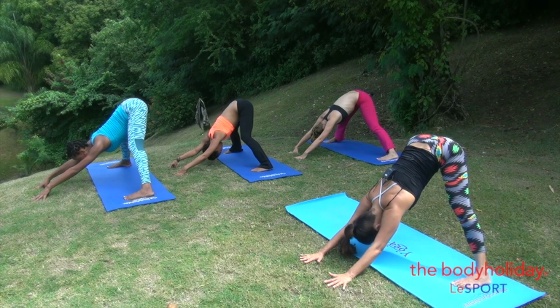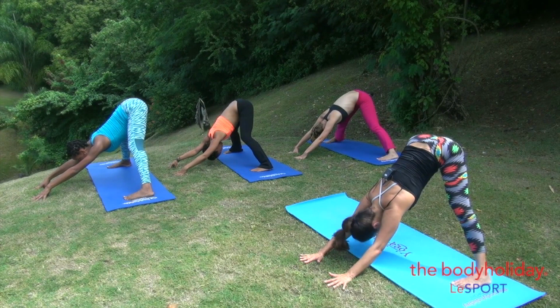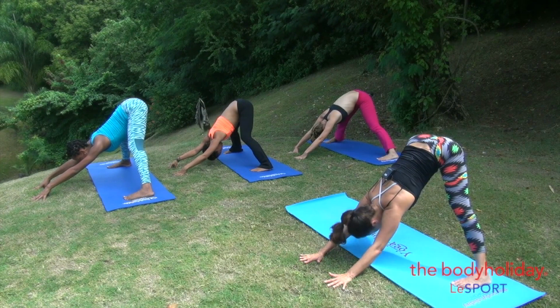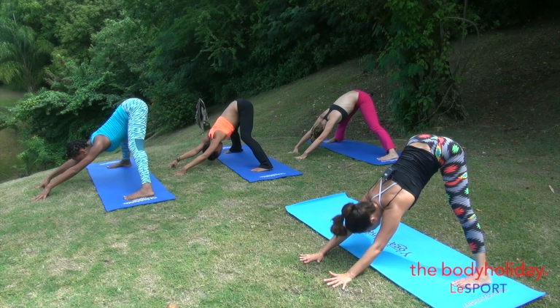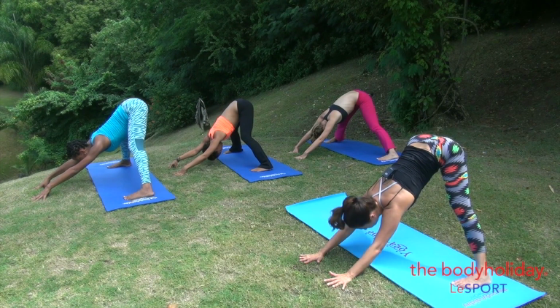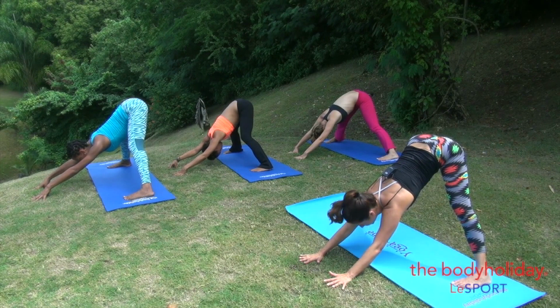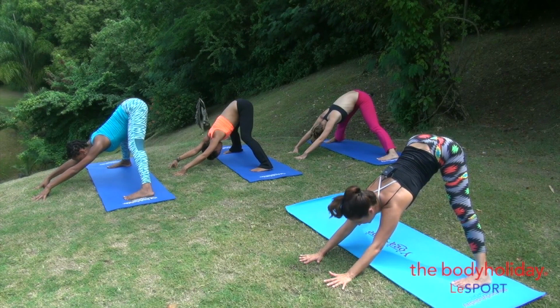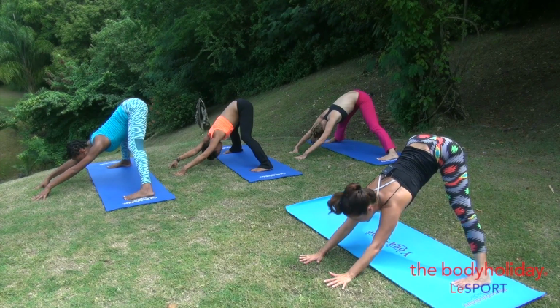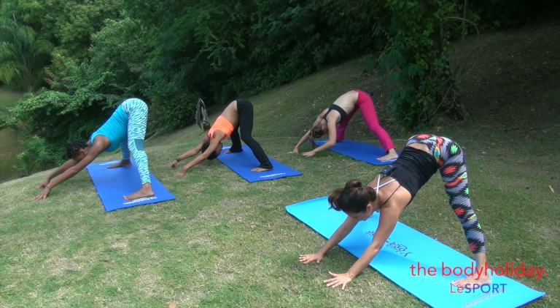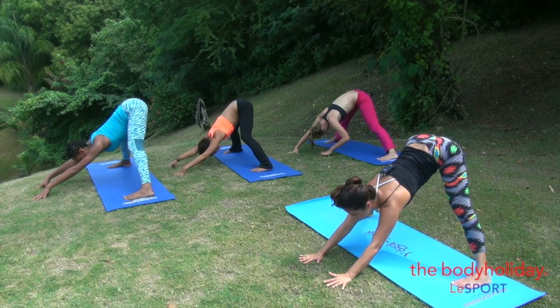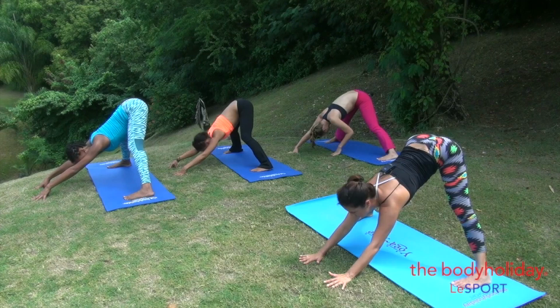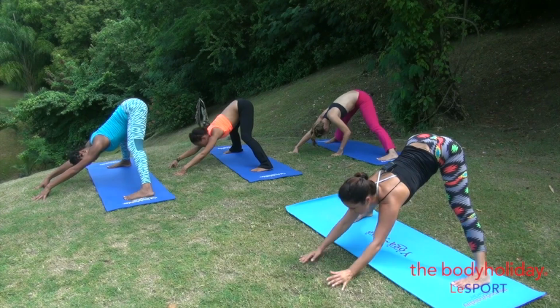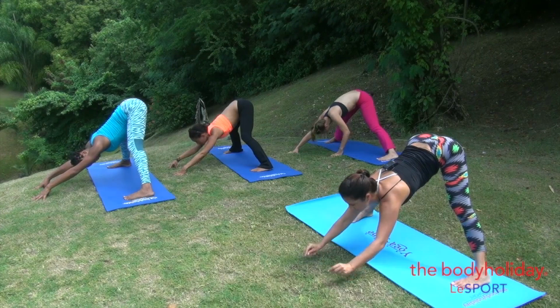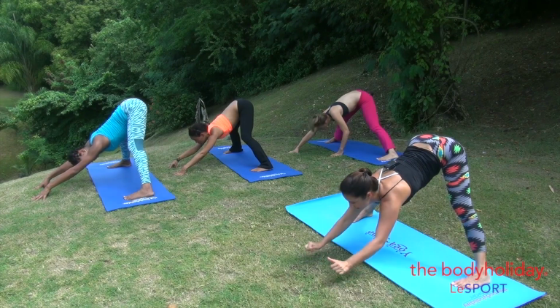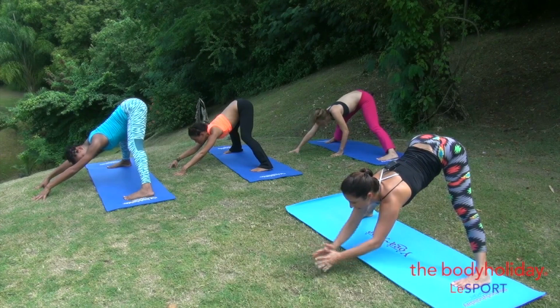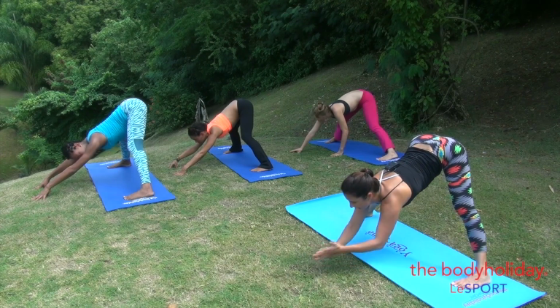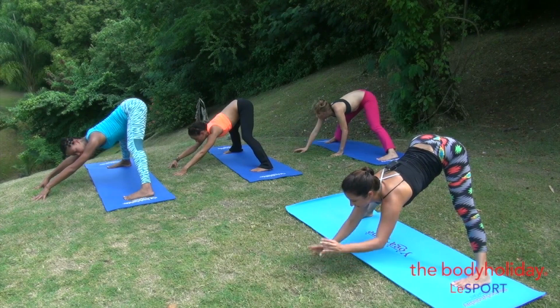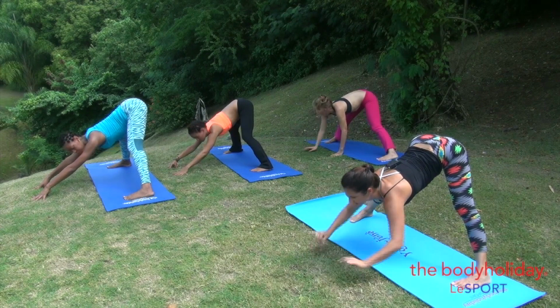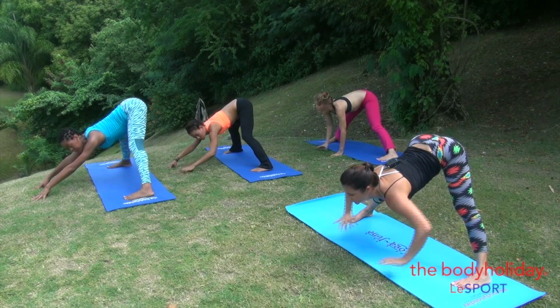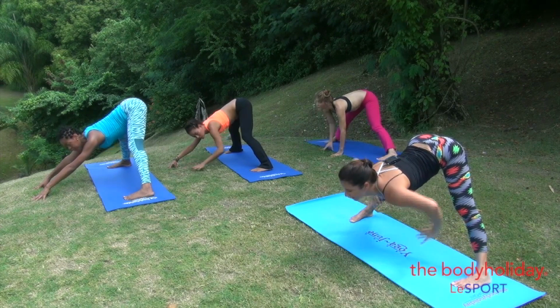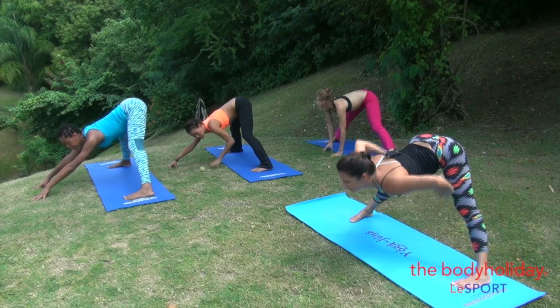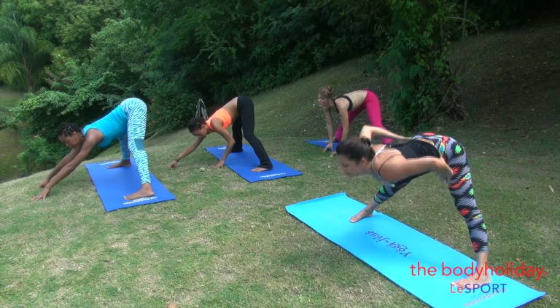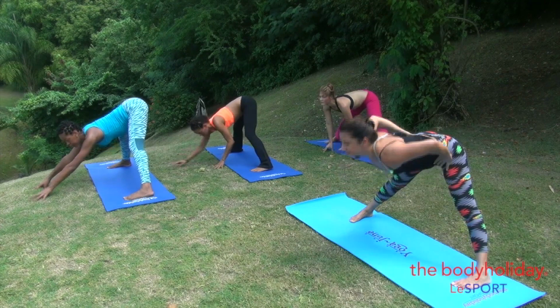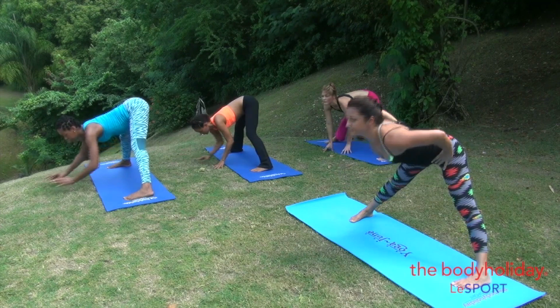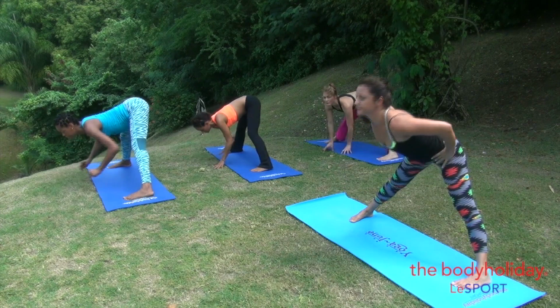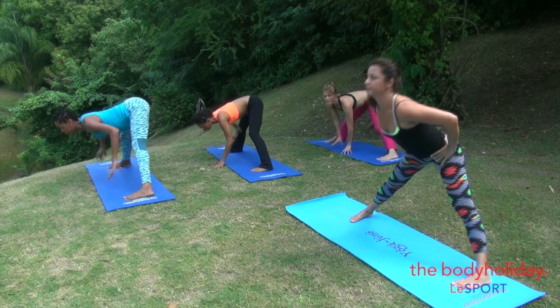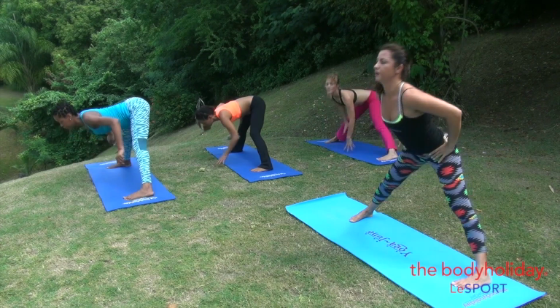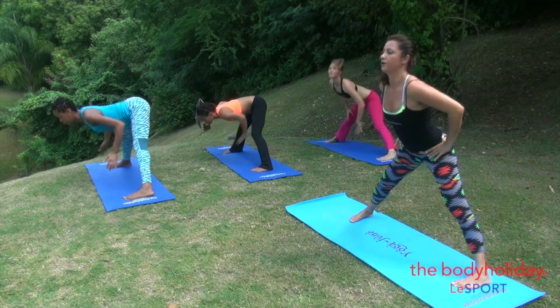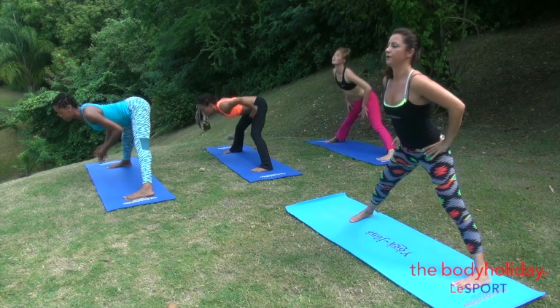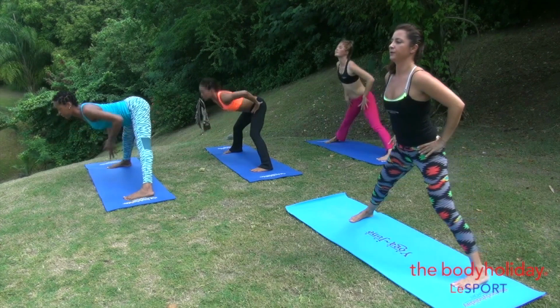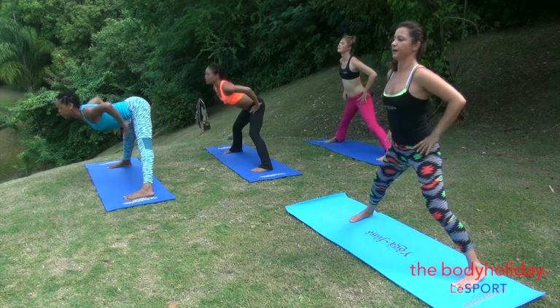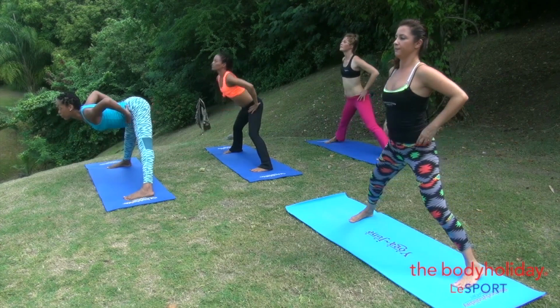Good. Lift your head up, breathe in, exhale, bring your hands to the hips and come all the way up.